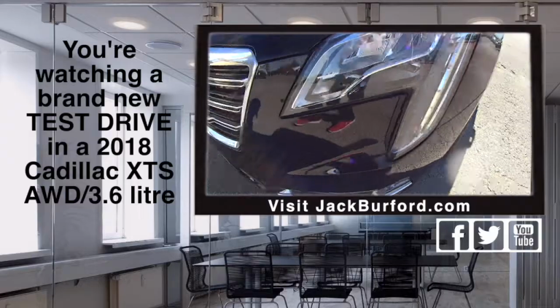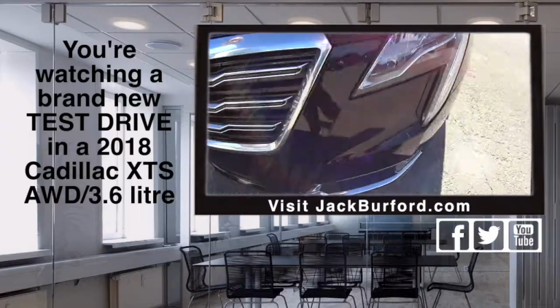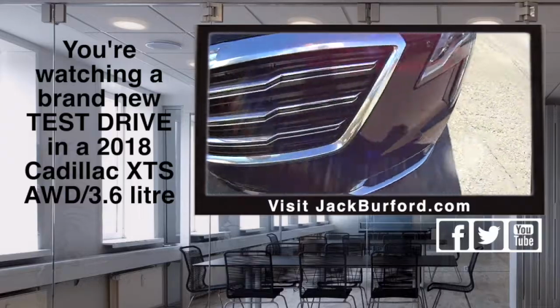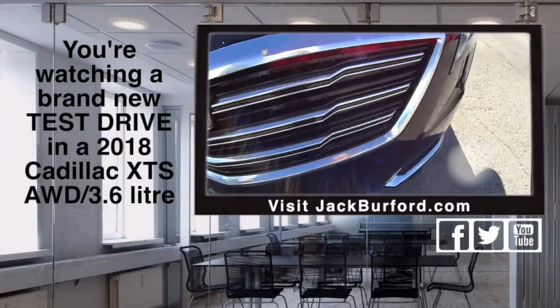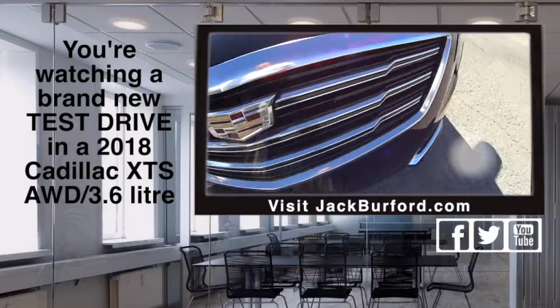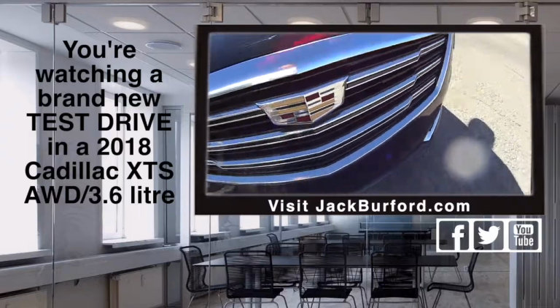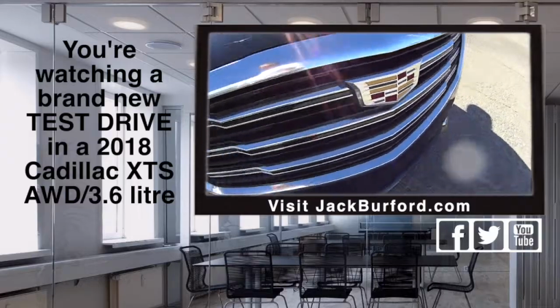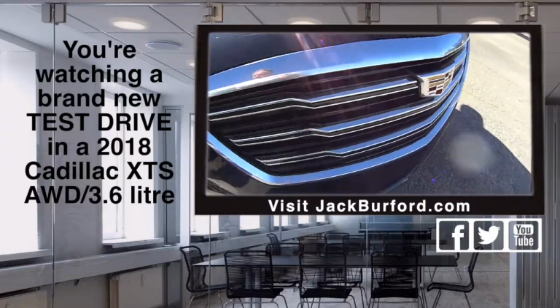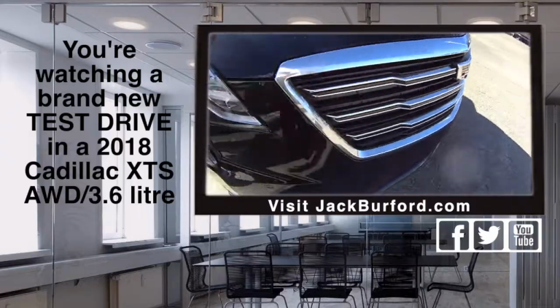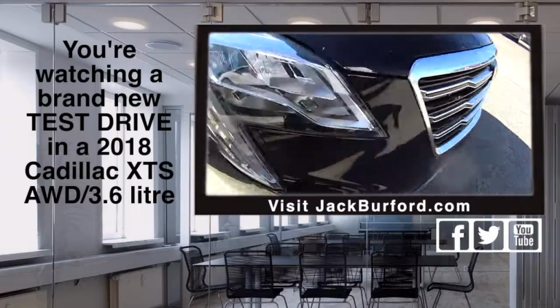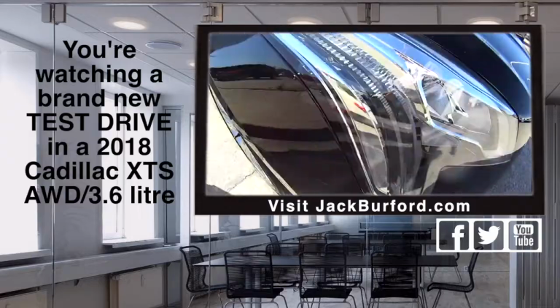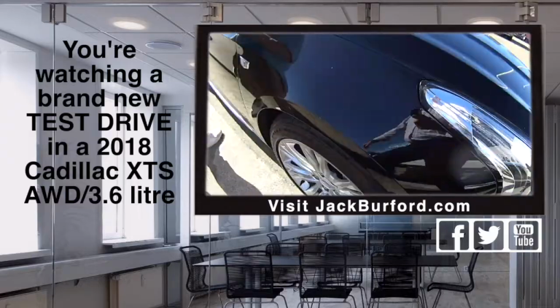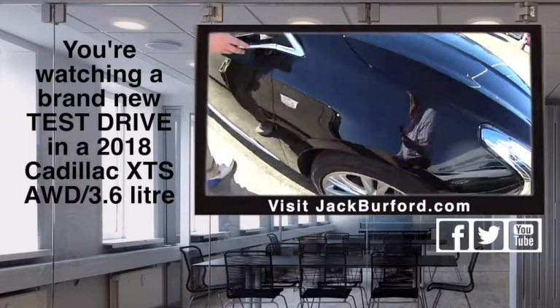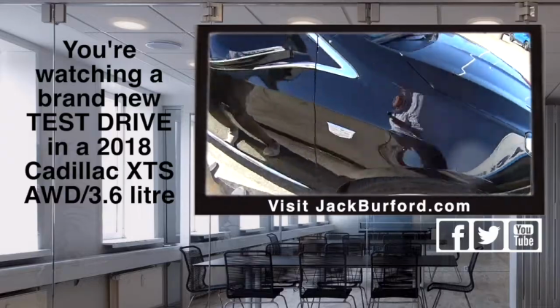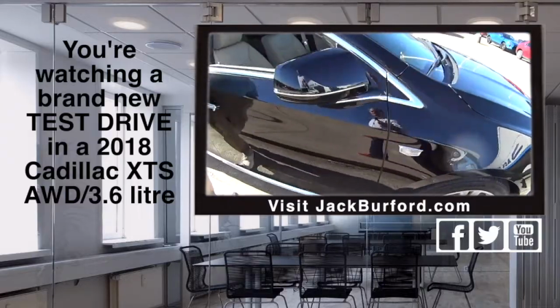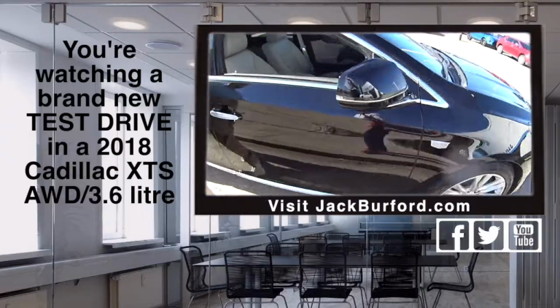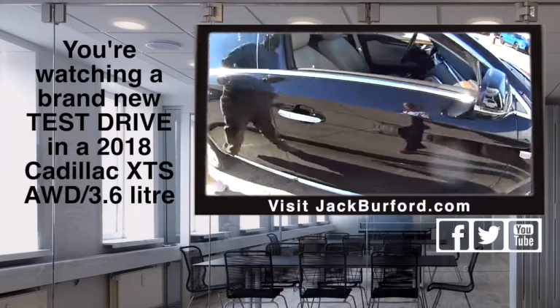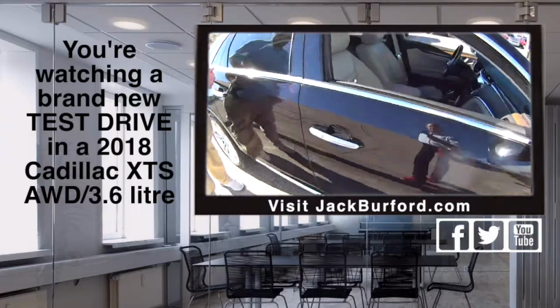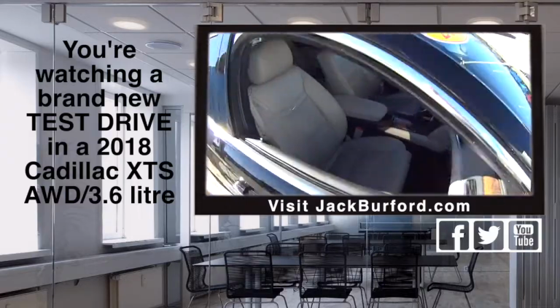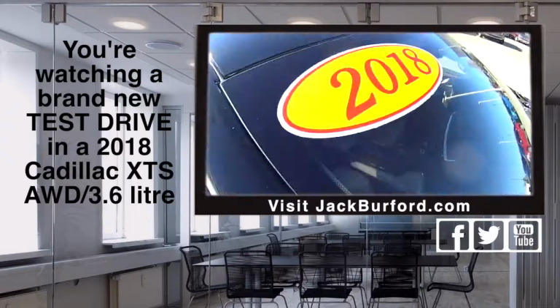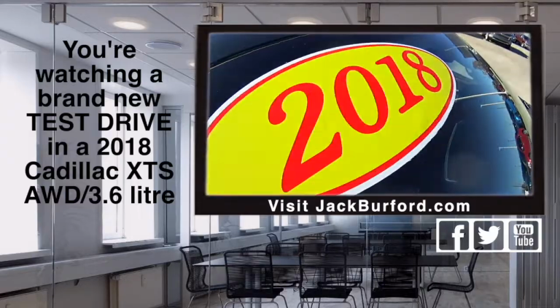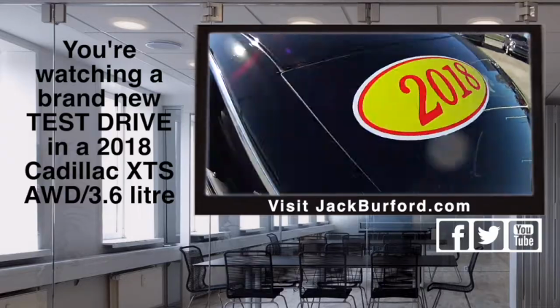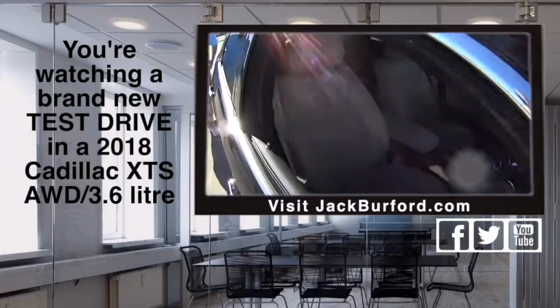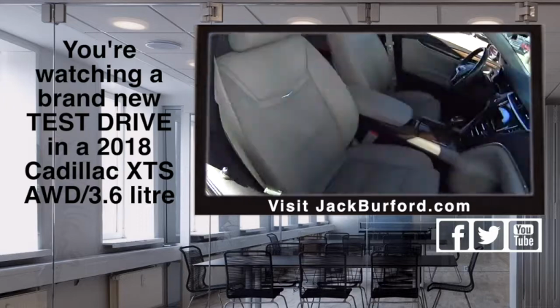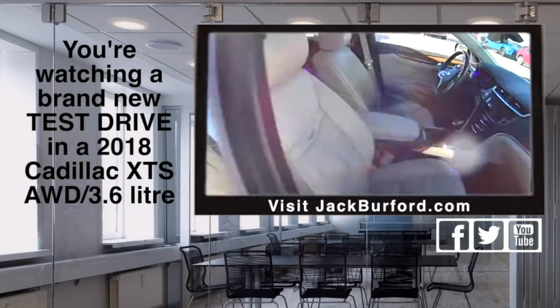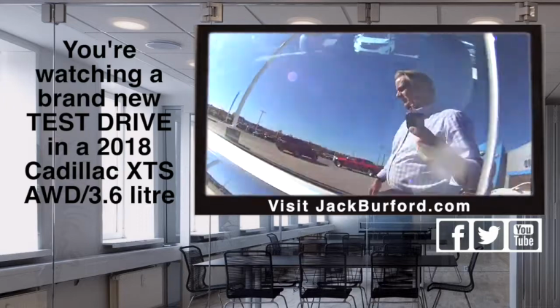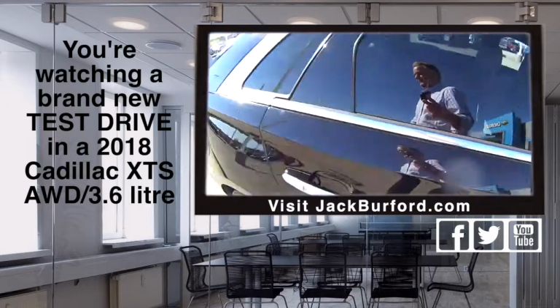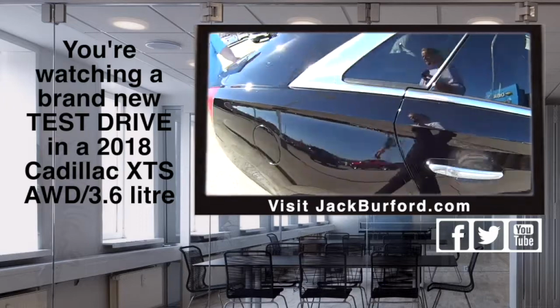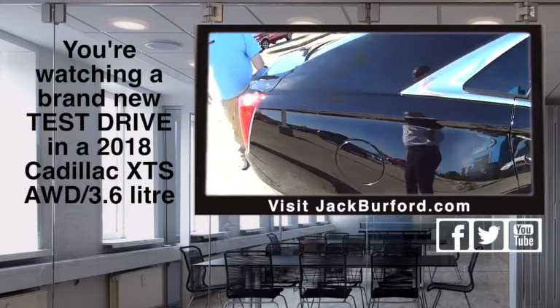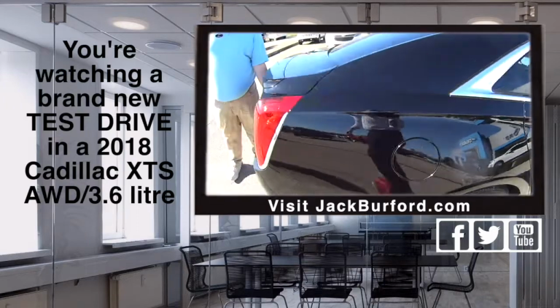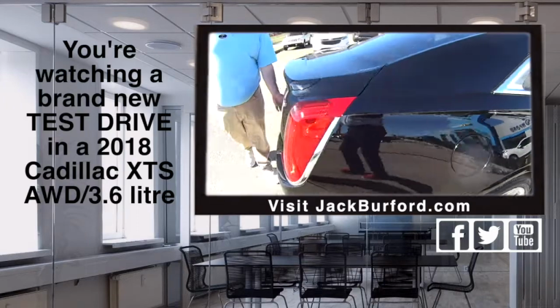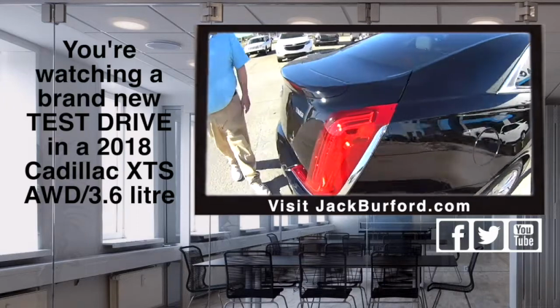That means all four wheels turn. Is that correct? That's right. This will get you where you need to go. Look at that cockpit up there. Look at this. It's gorgeous.